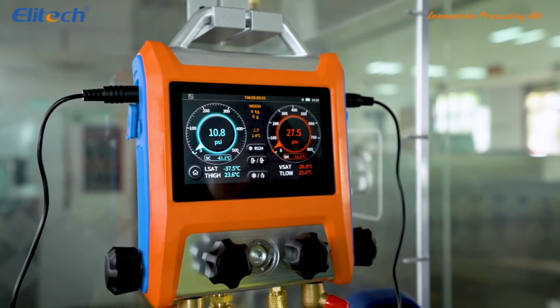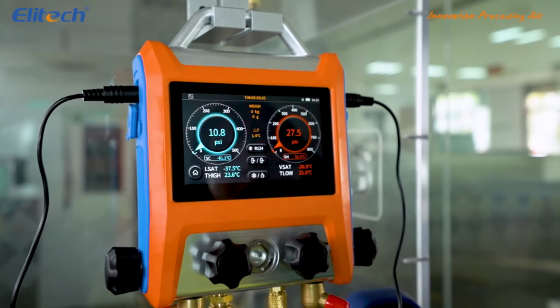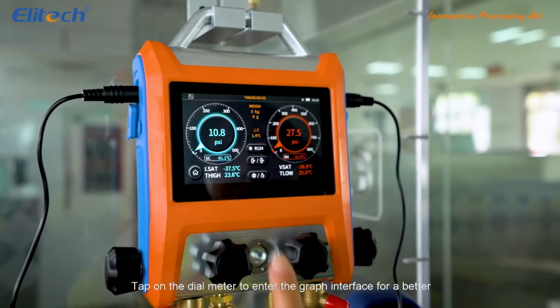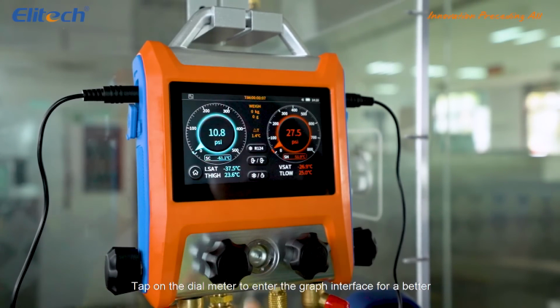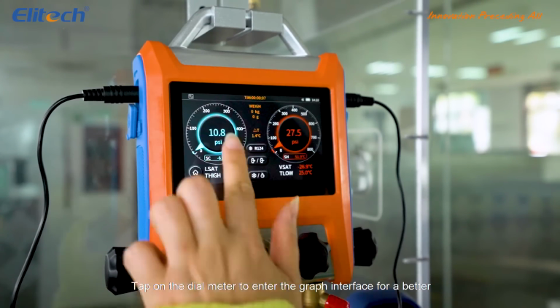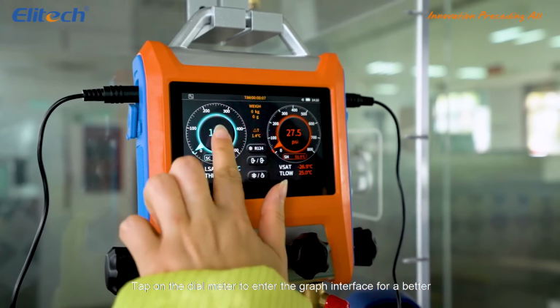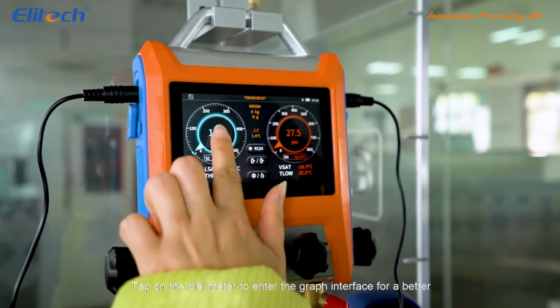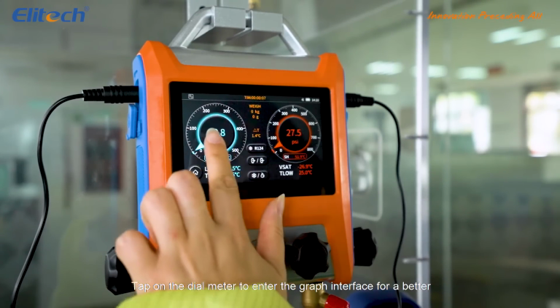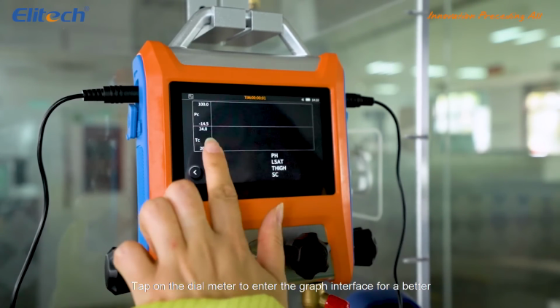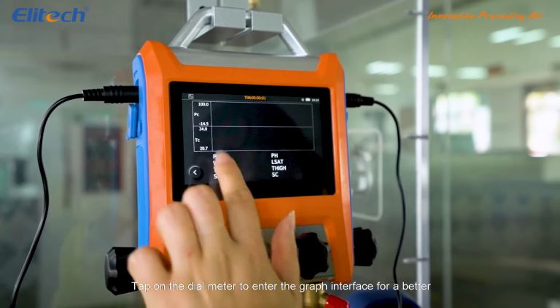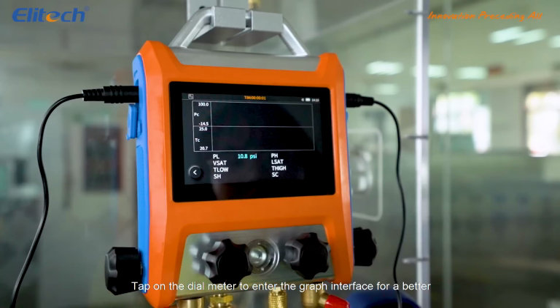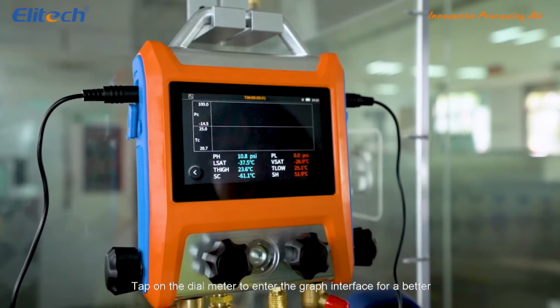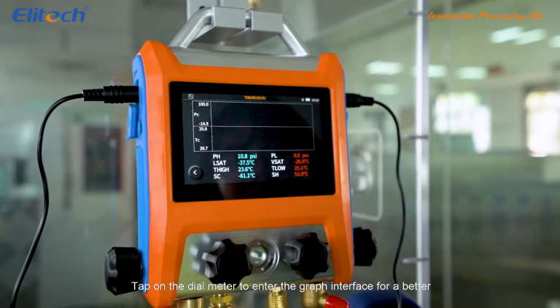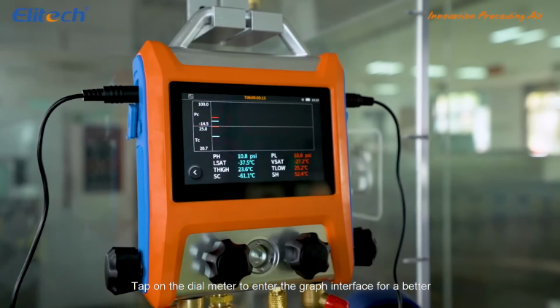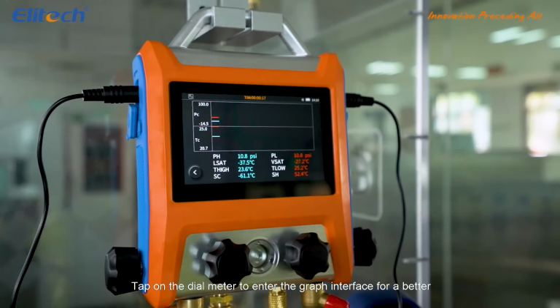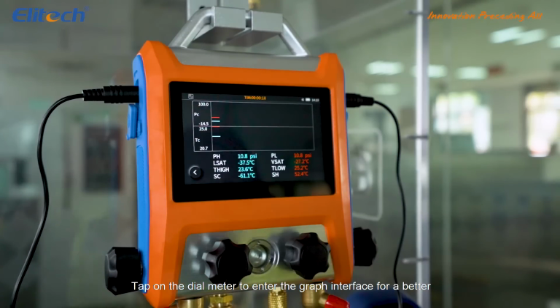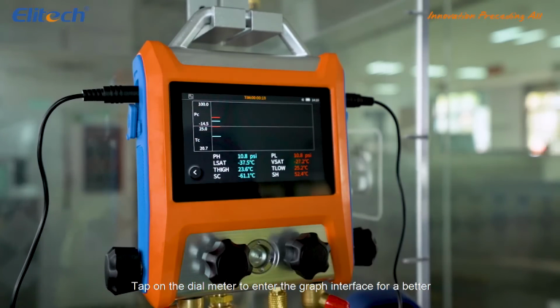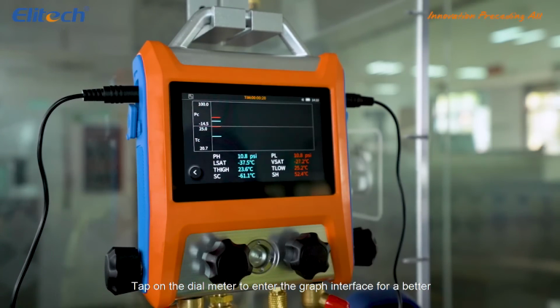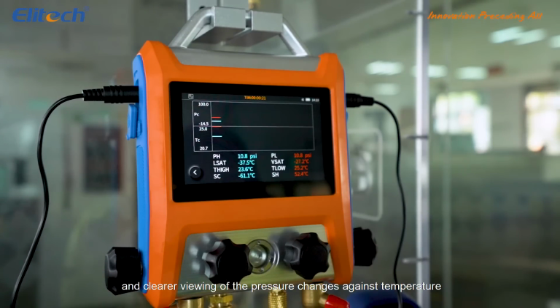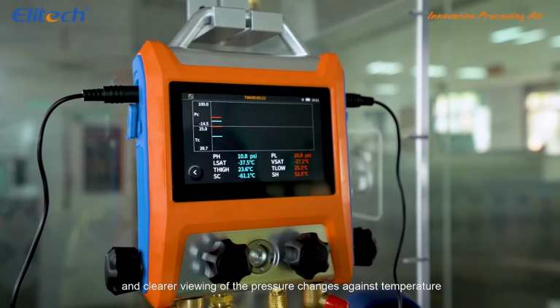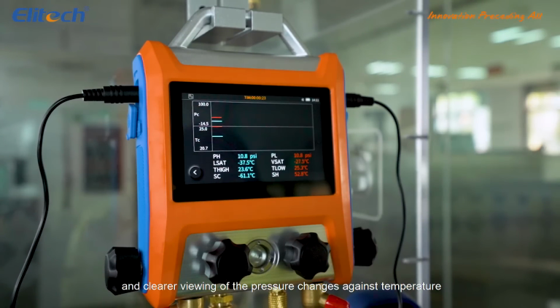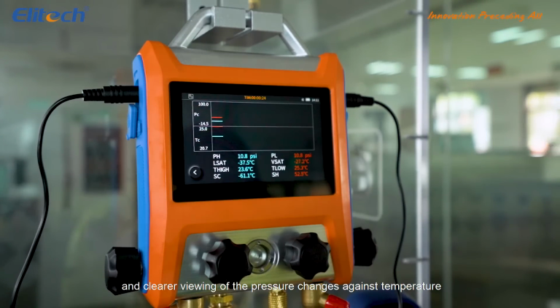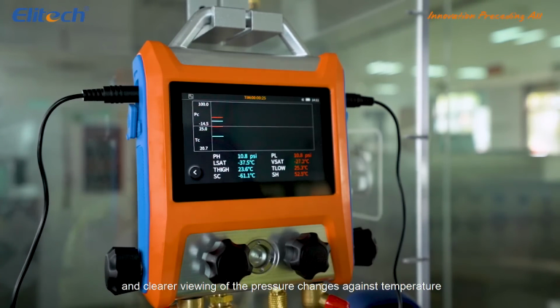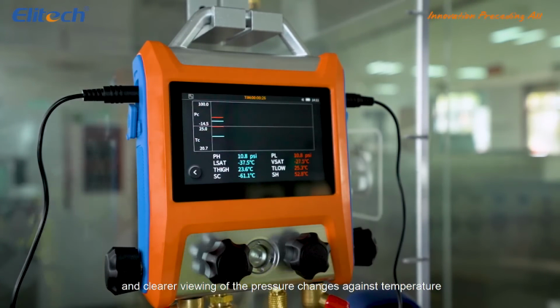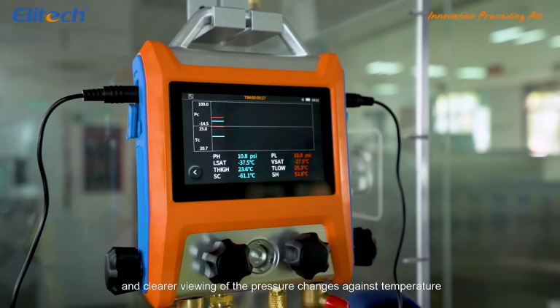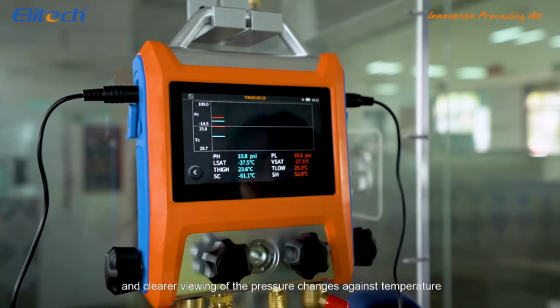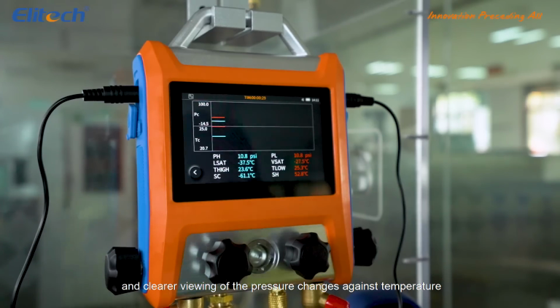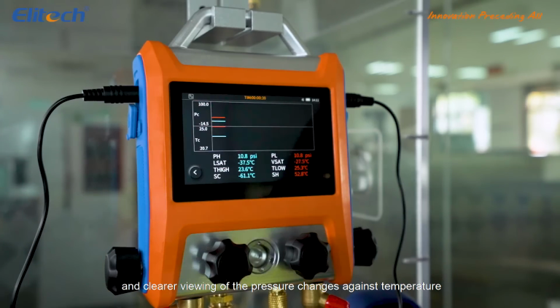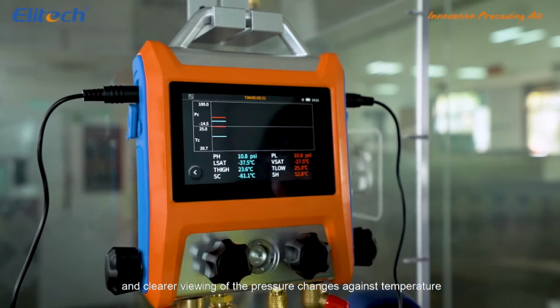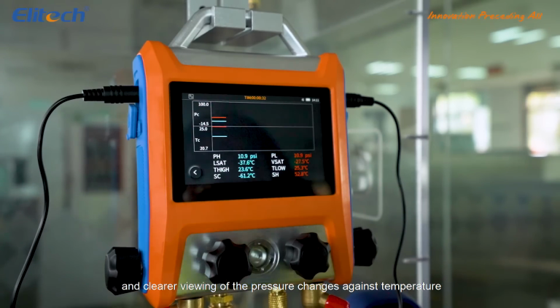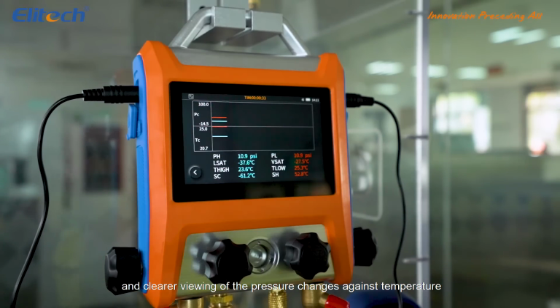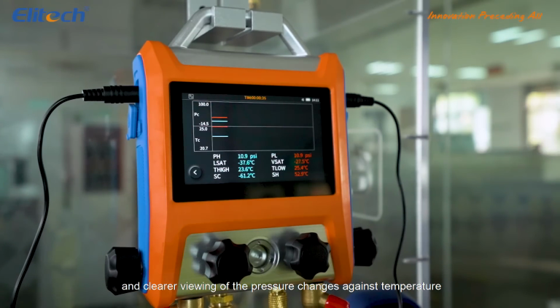Tap on the dial meter to enter the graph interface for a better and clearer viewing of the pressure changes against temperature.